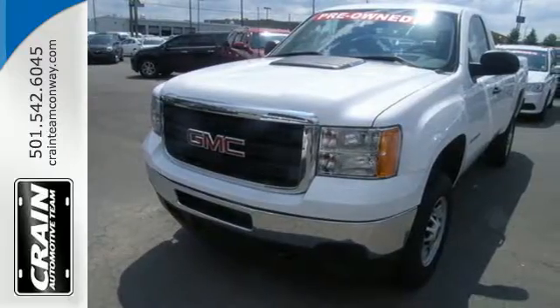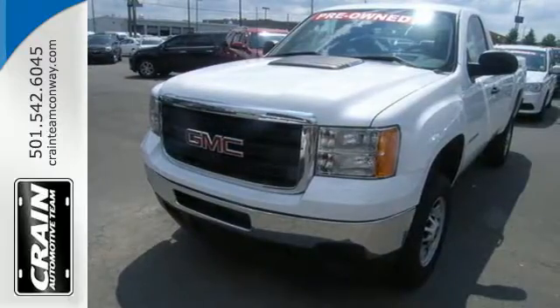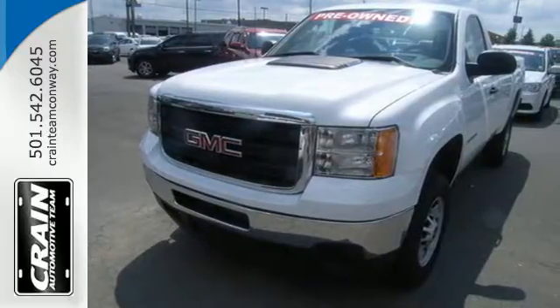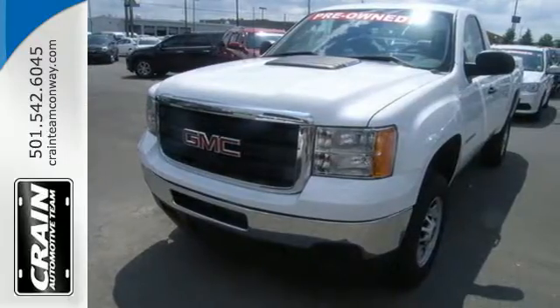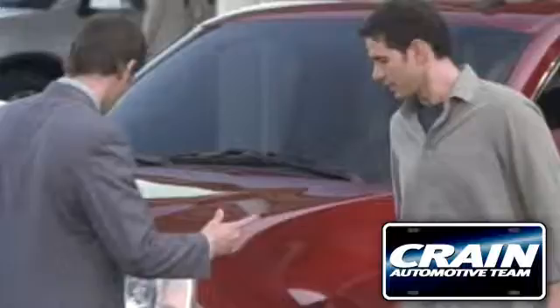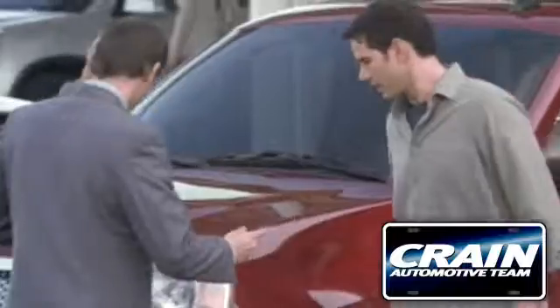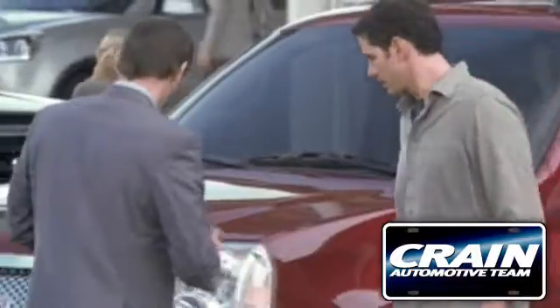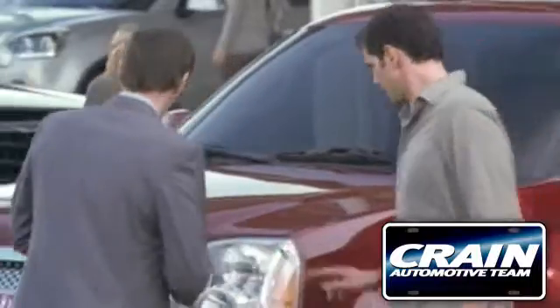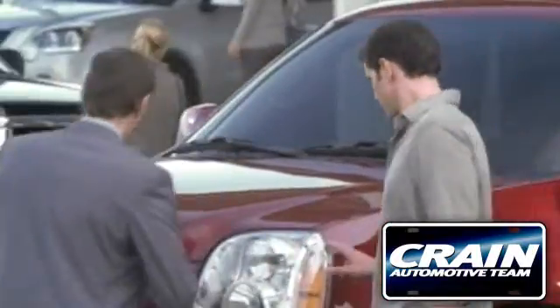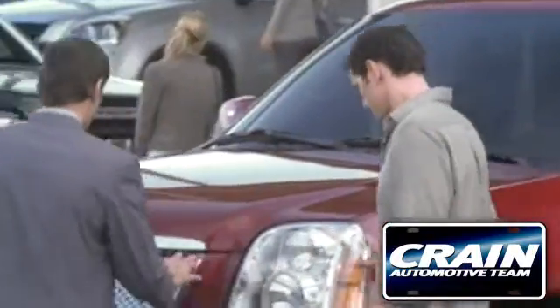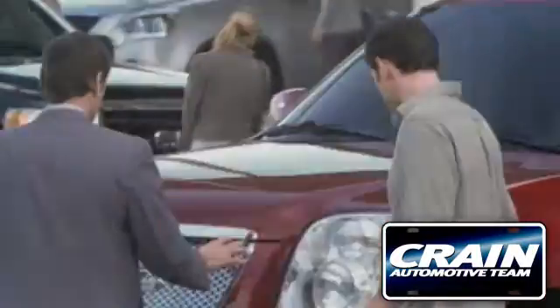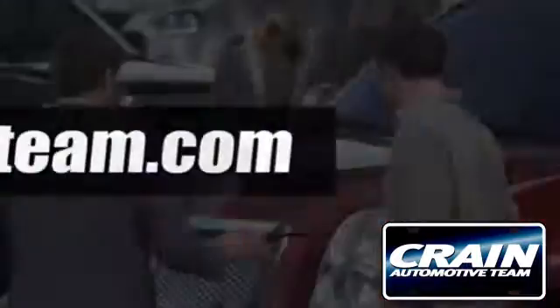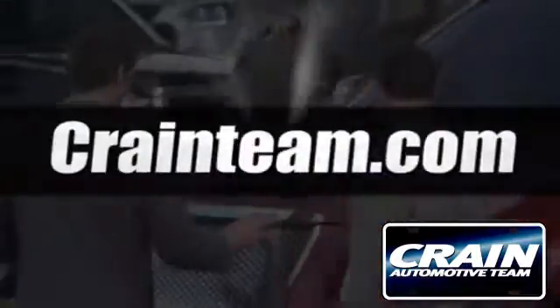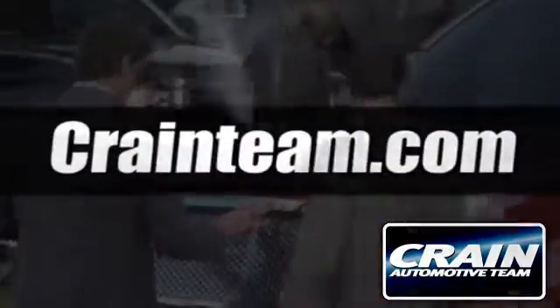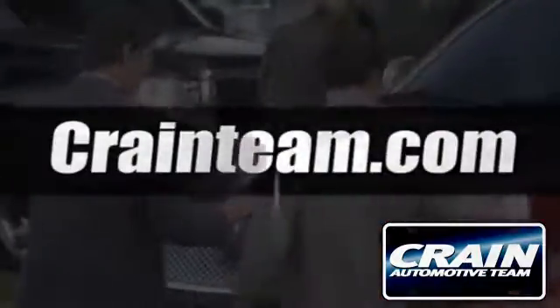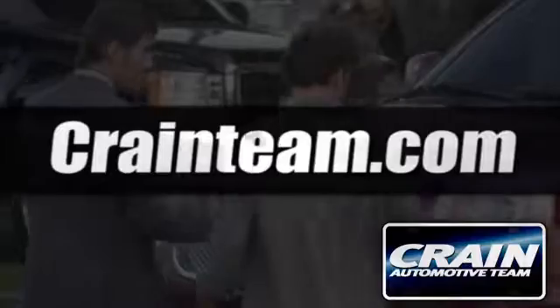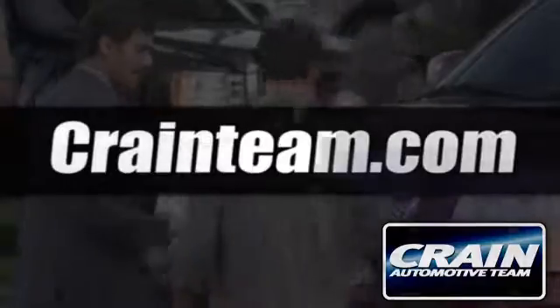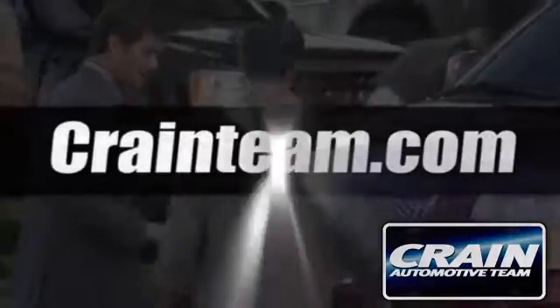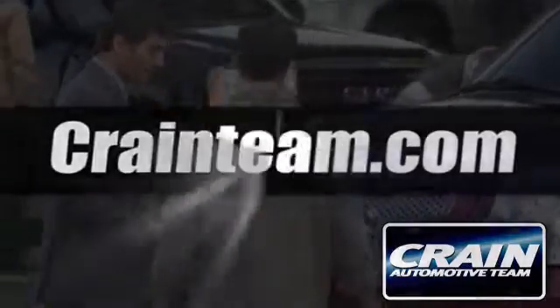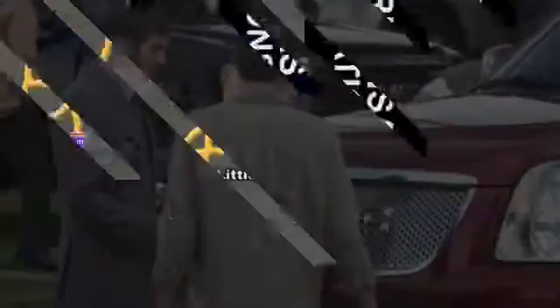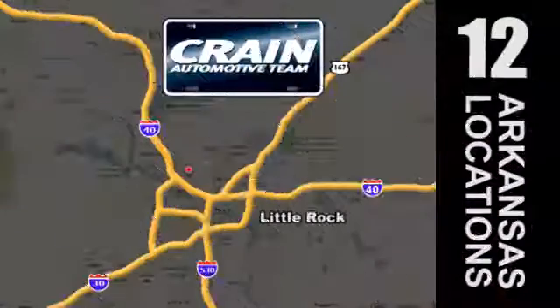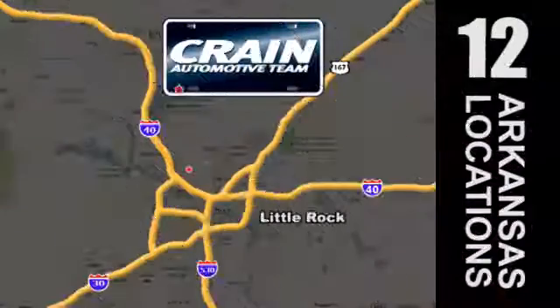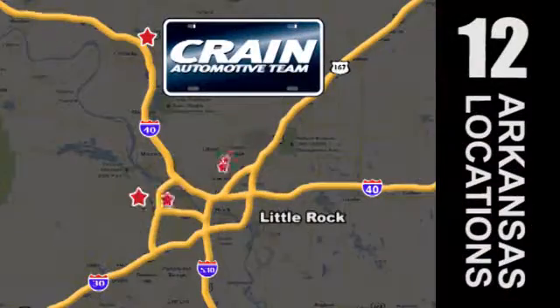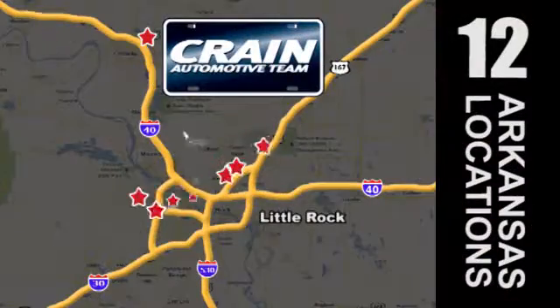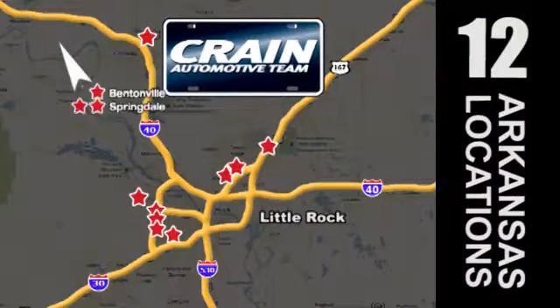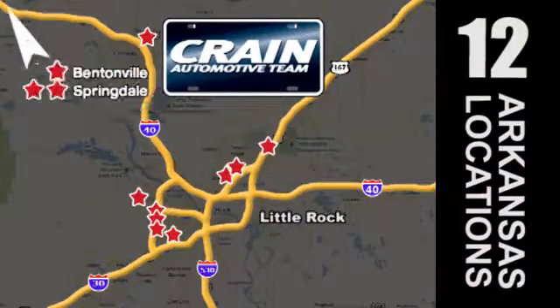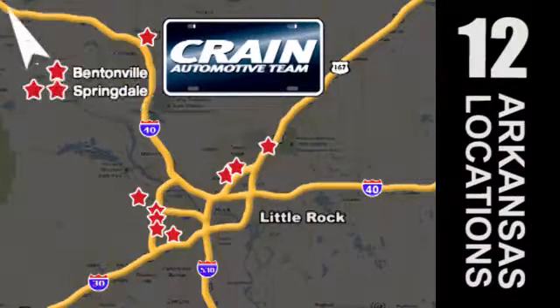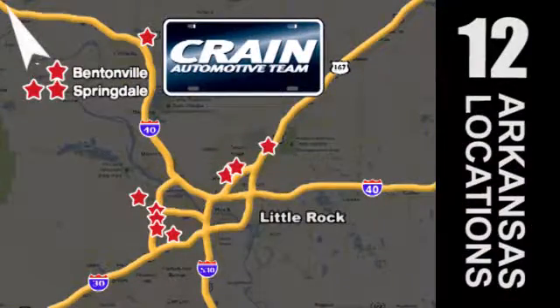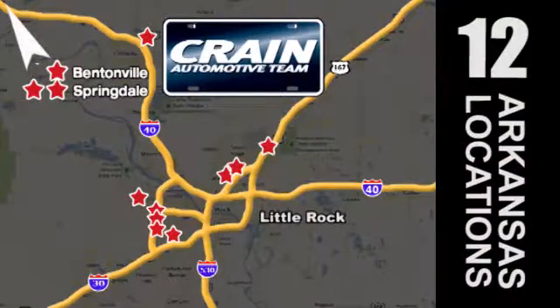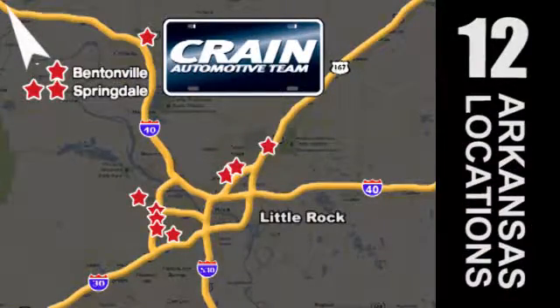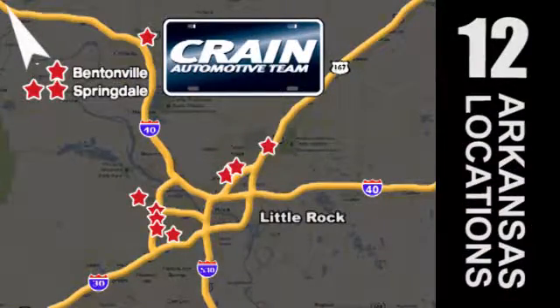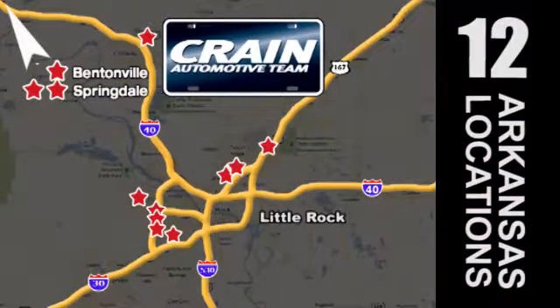Visit us anytime at craneteam.com. Go! The crane team's got them! Craneteam.com.